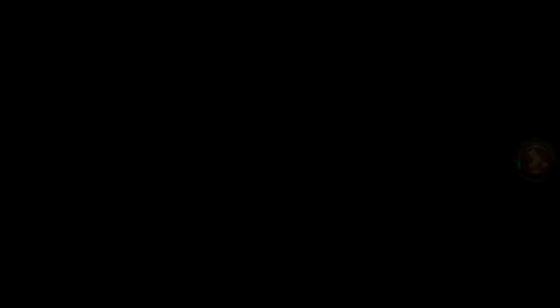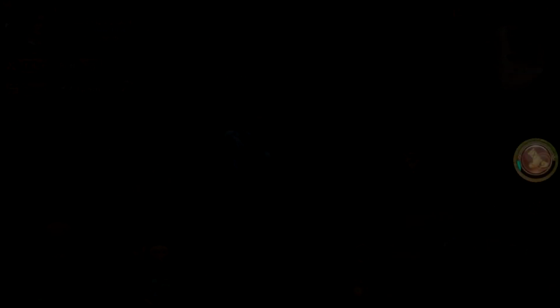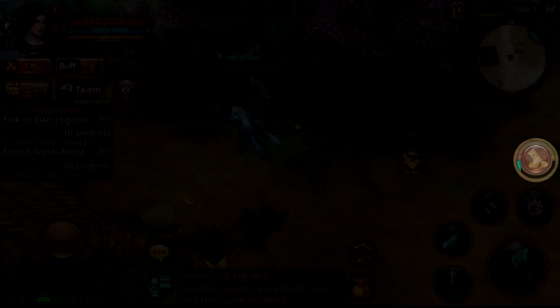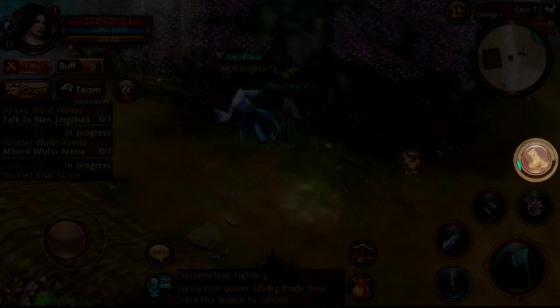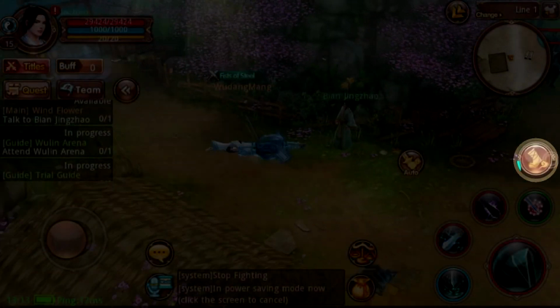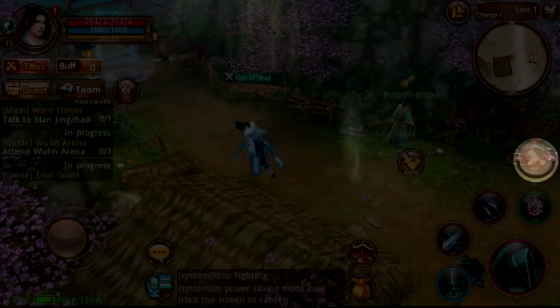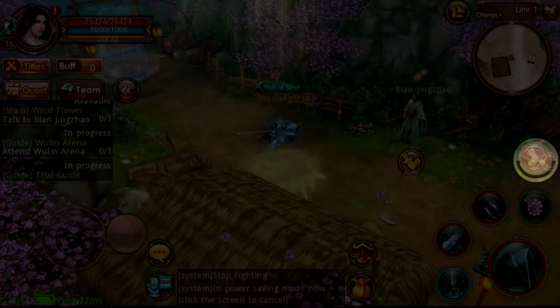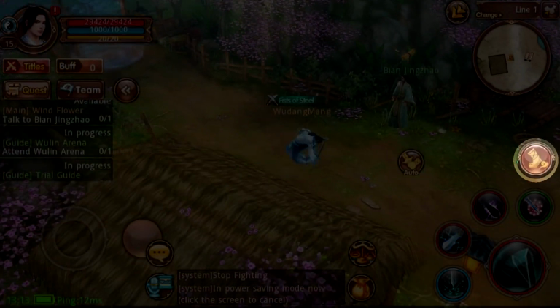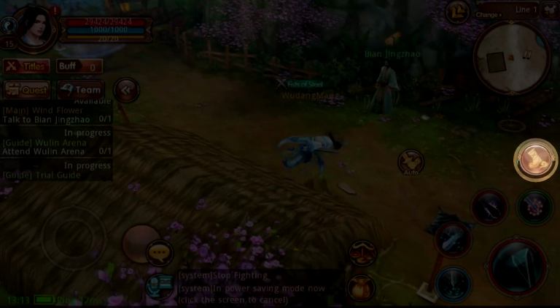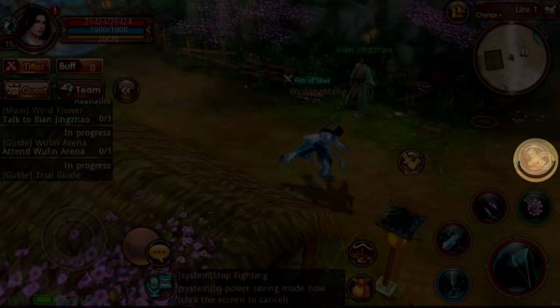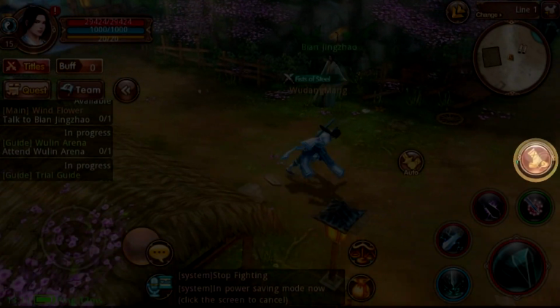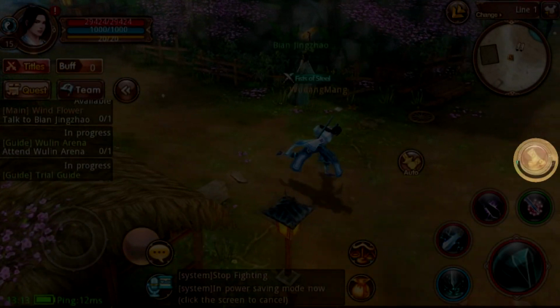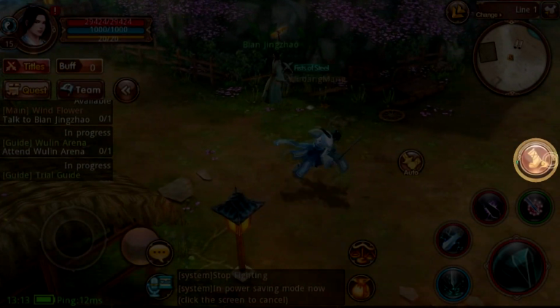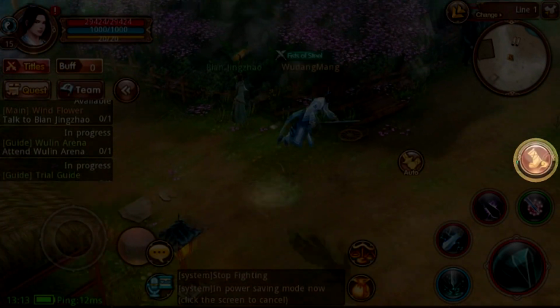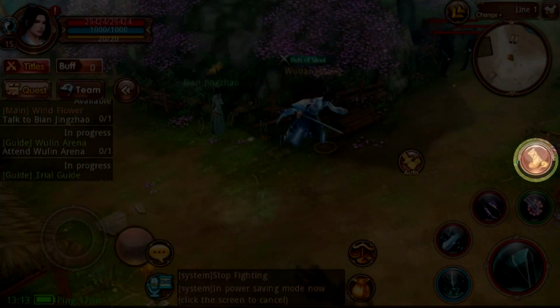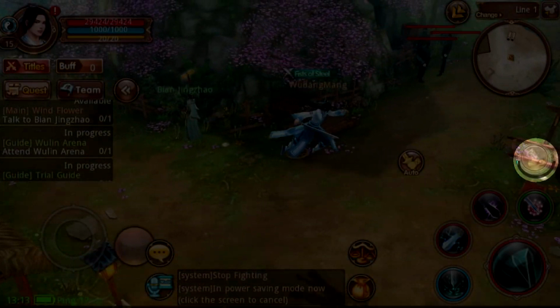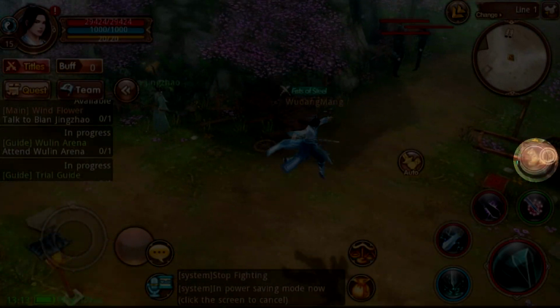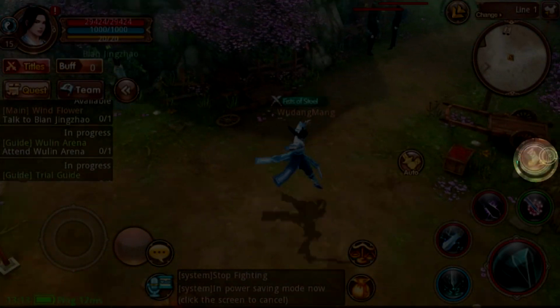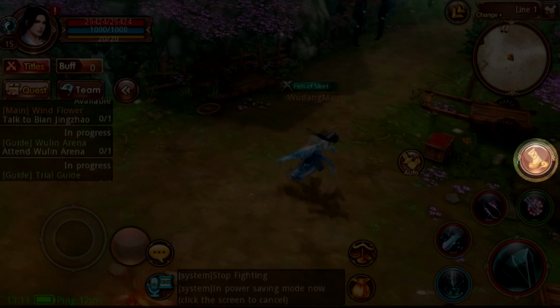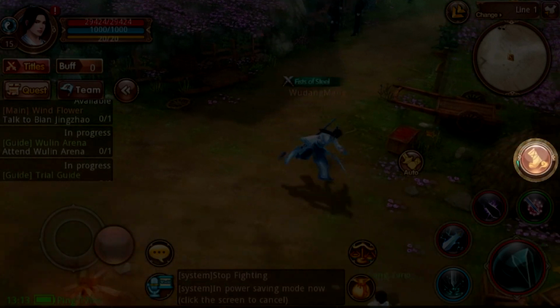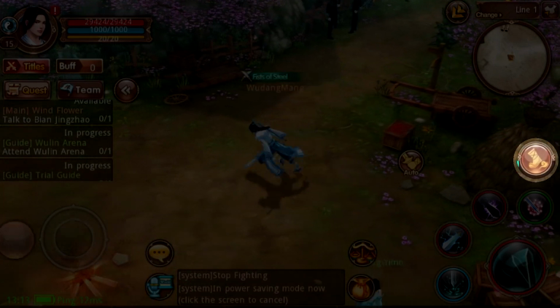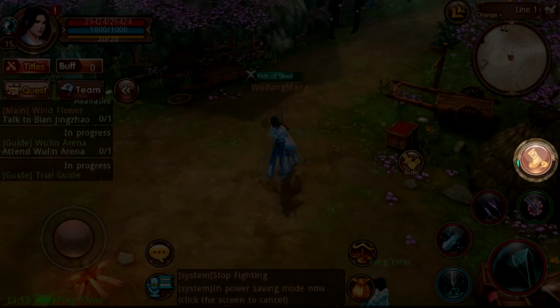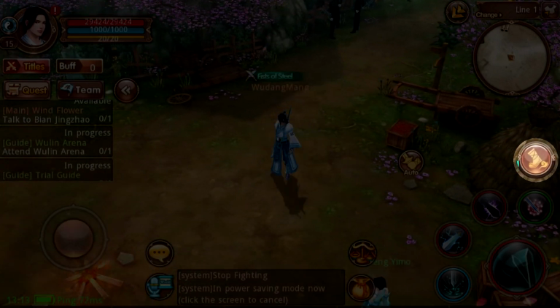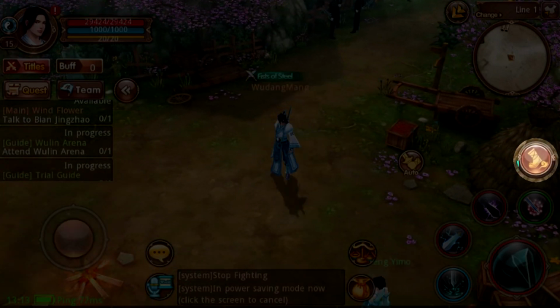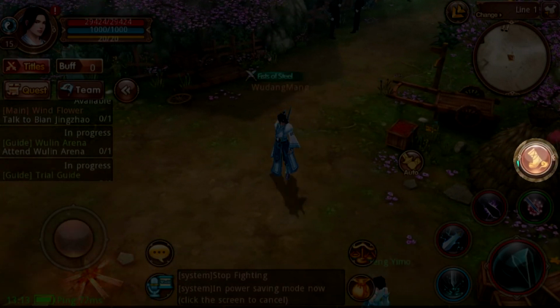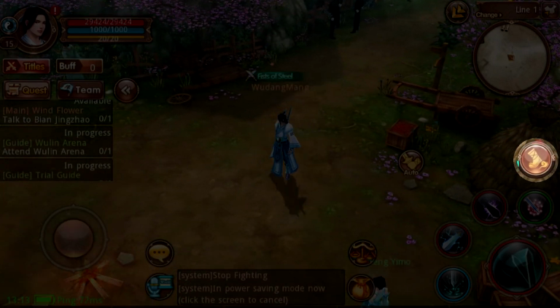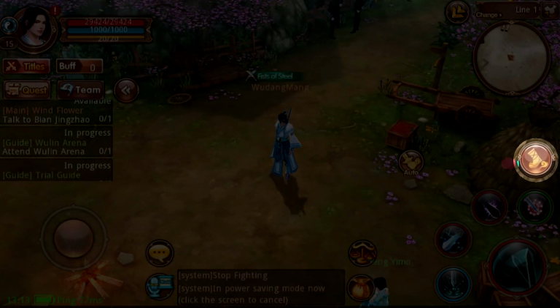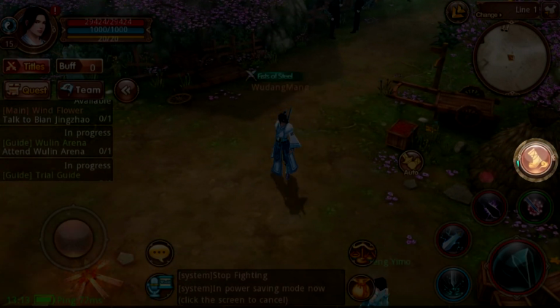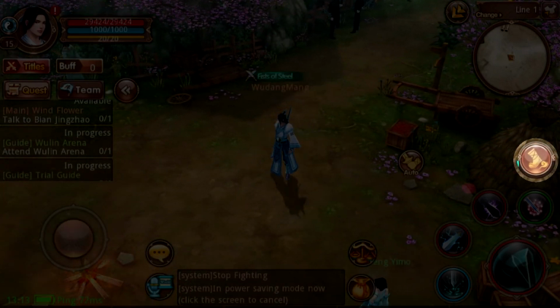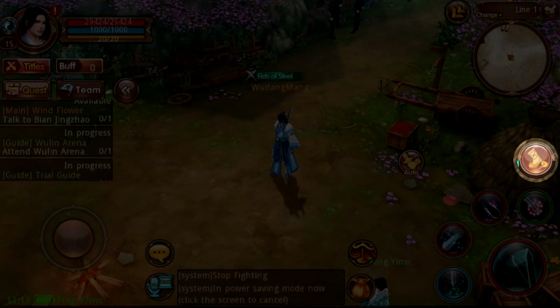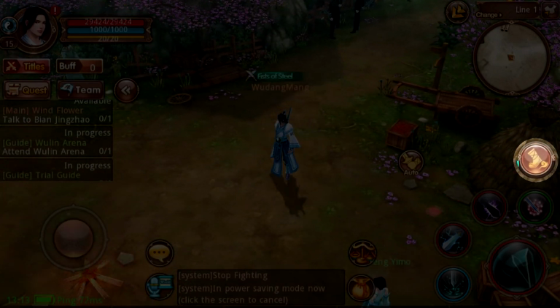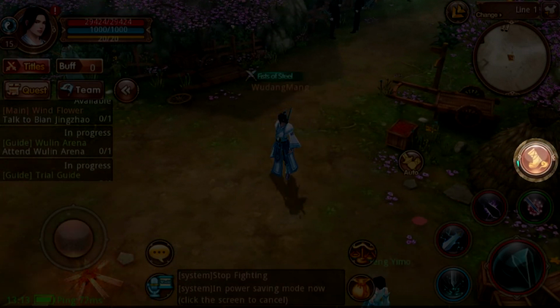All flying skills use stamina. The stamina meter depletes quickly when using skills in rapid succession and regenerates slowly over time.